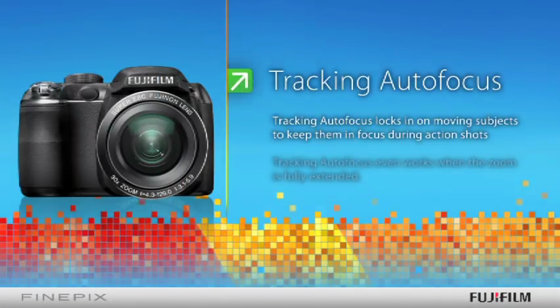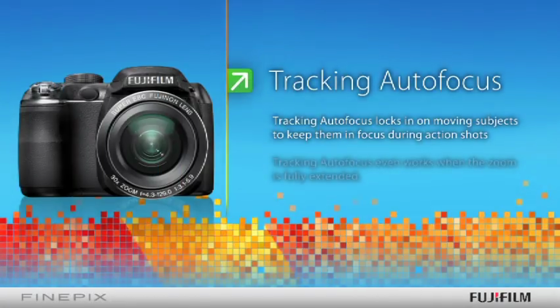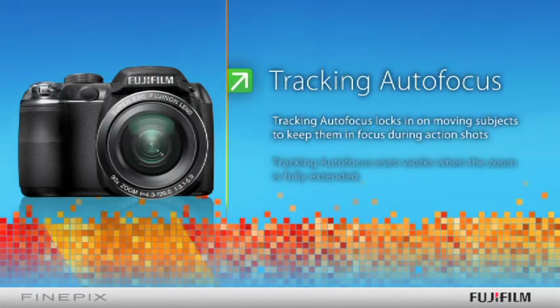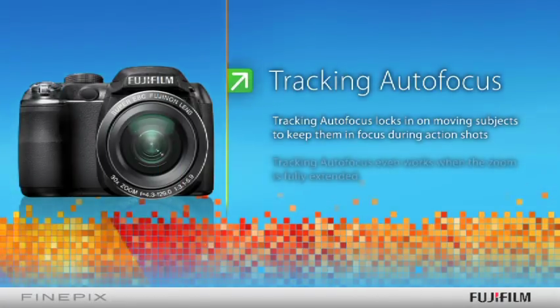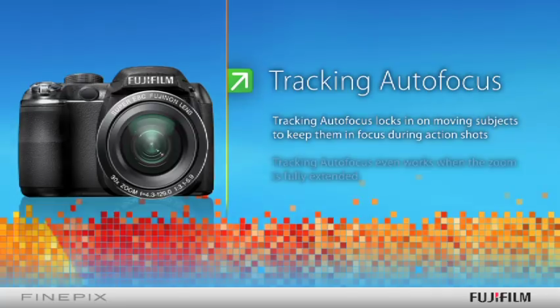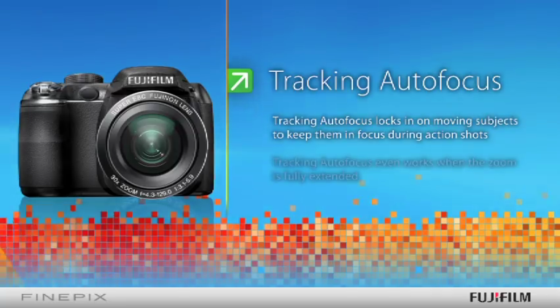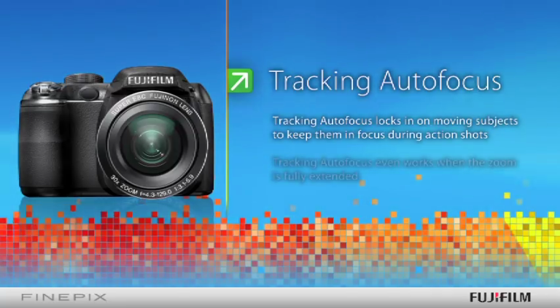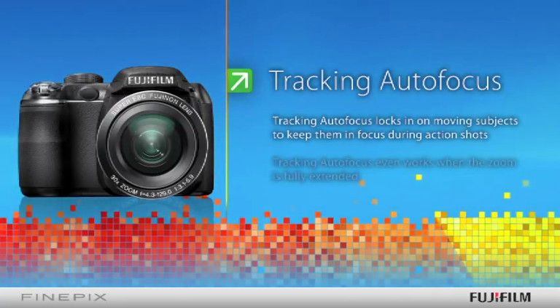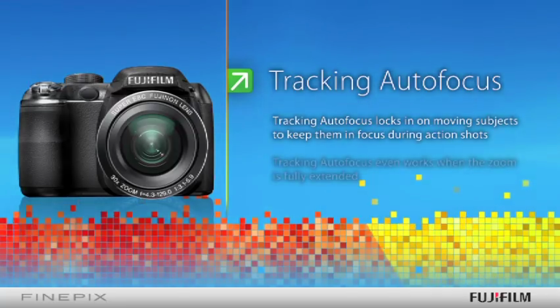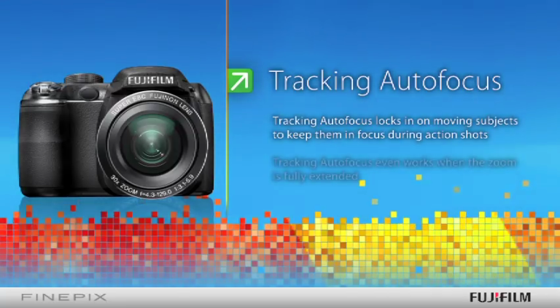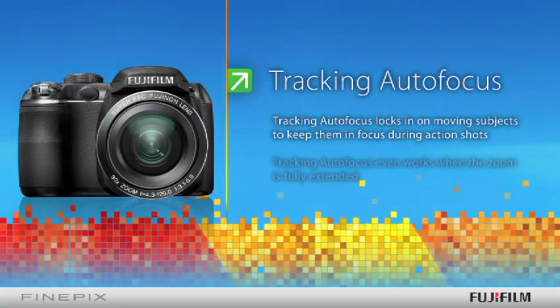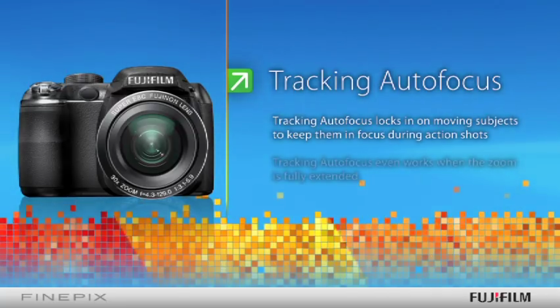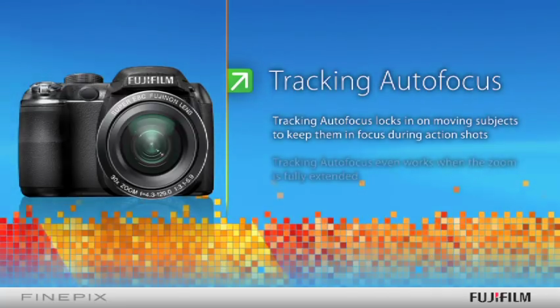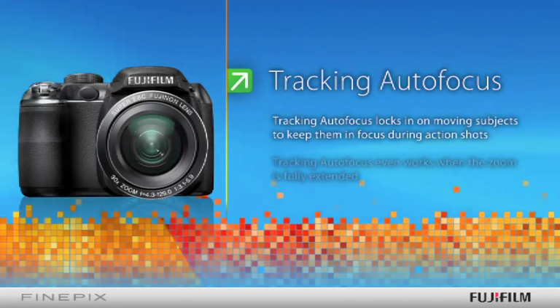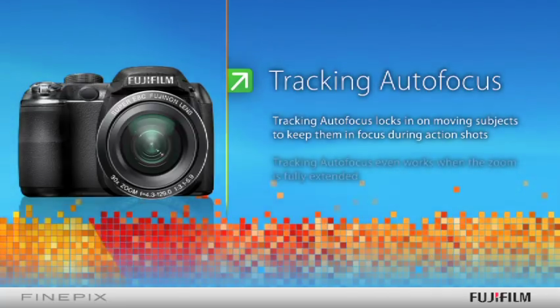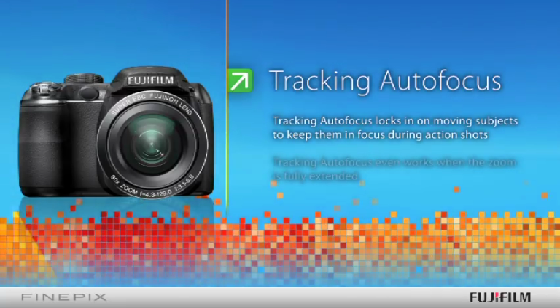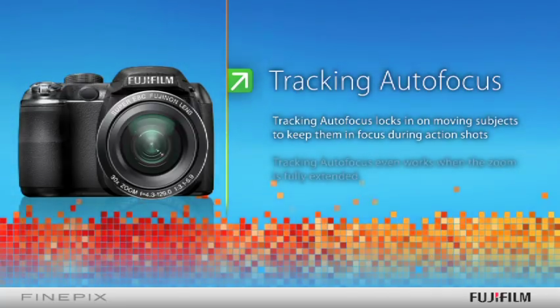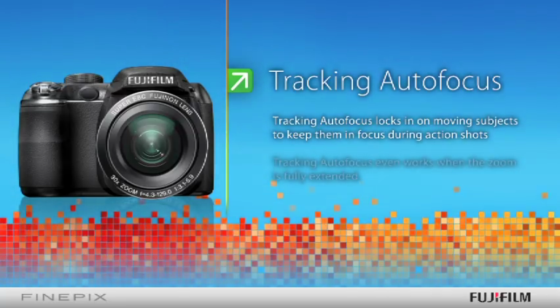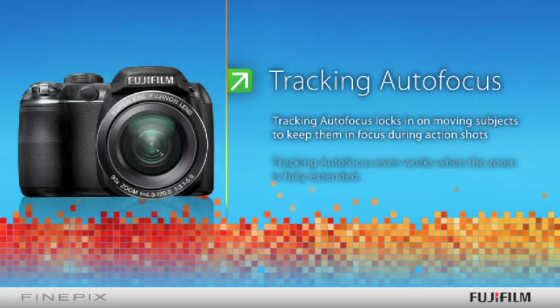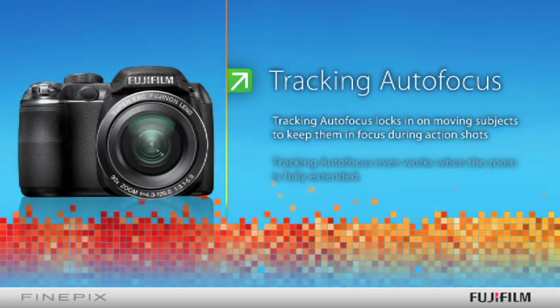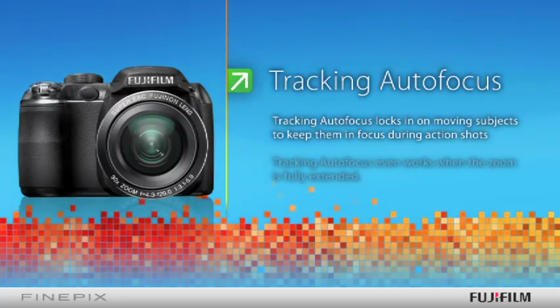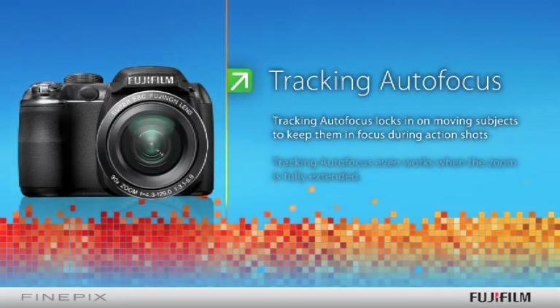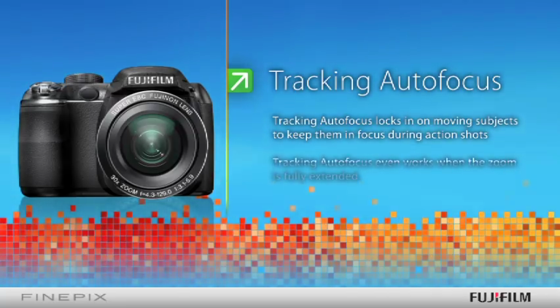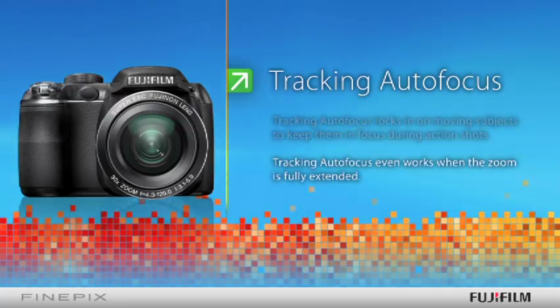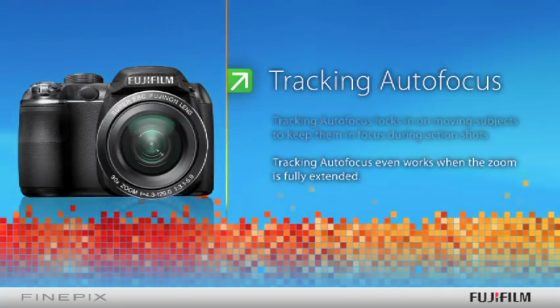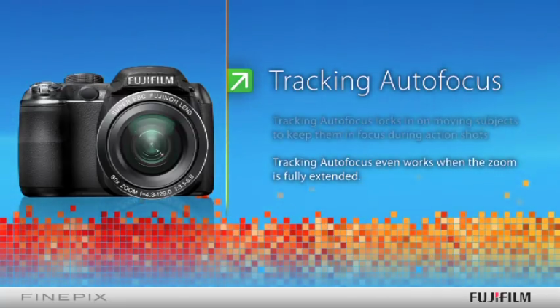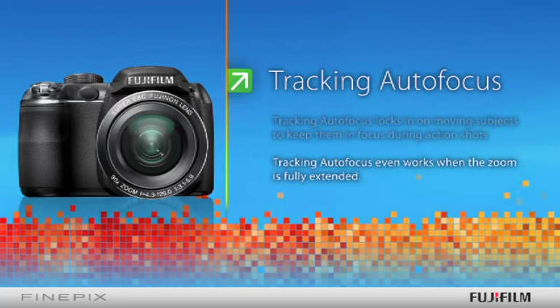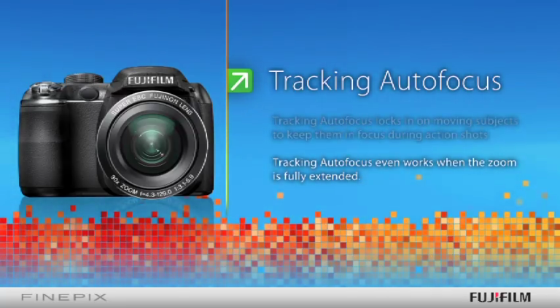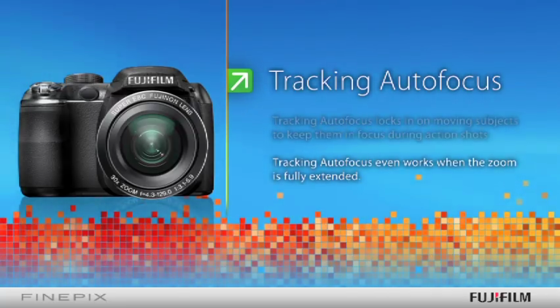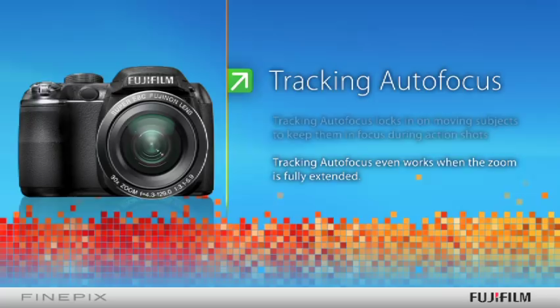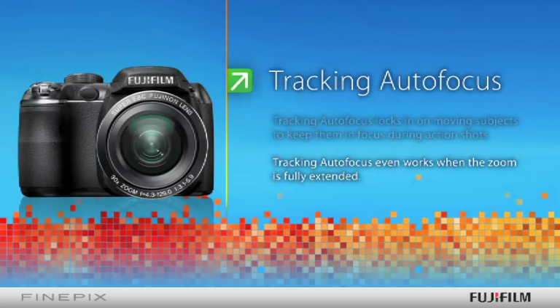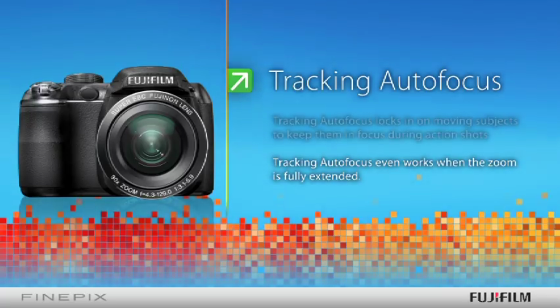Tracking autofocus locks in on moving subjects to keep them in focus during action shots, even when the zoom is fully extended.